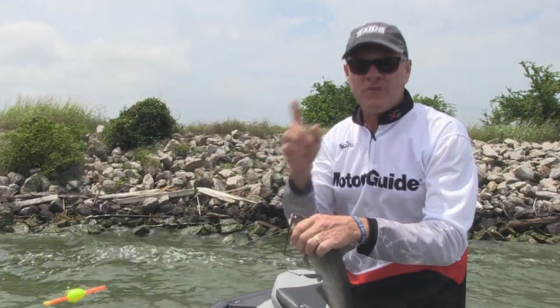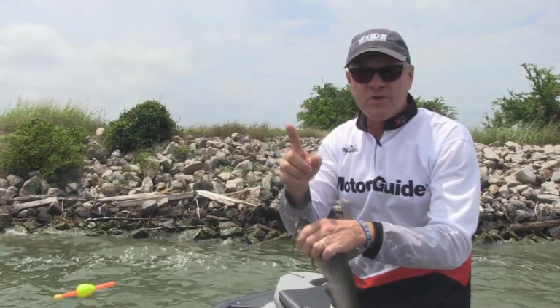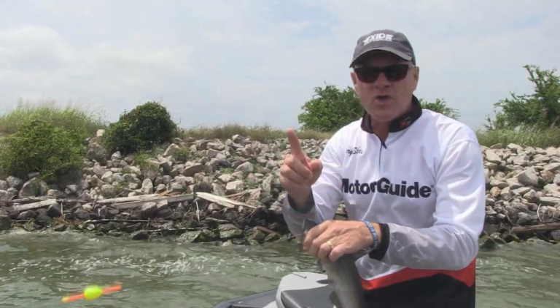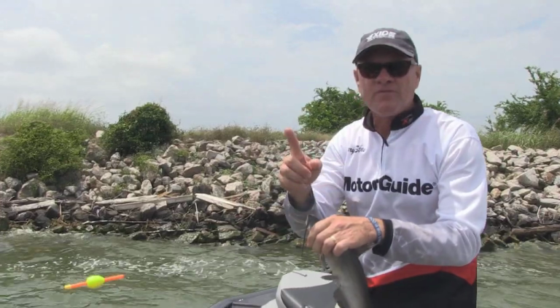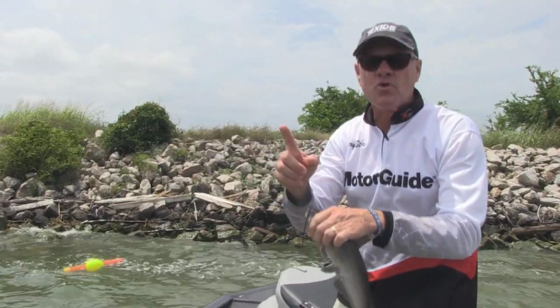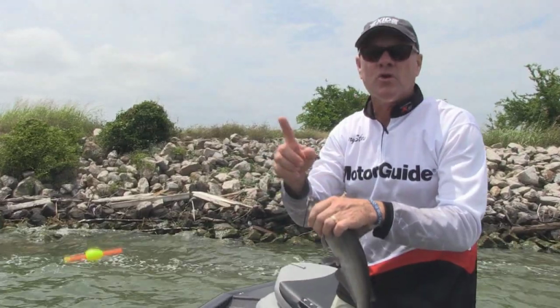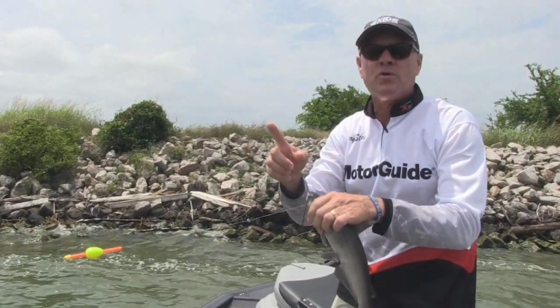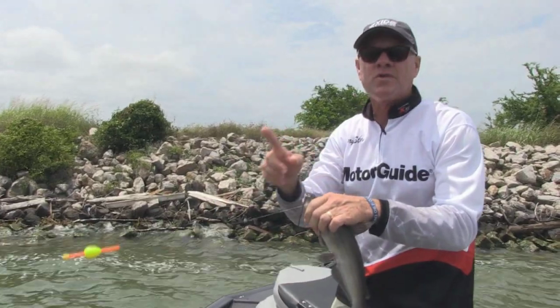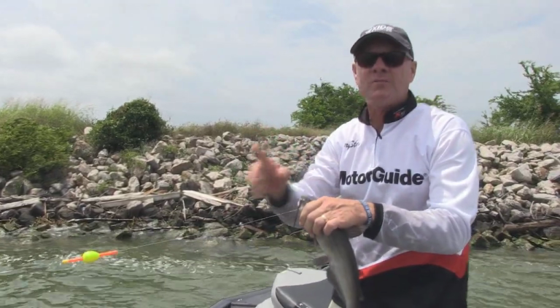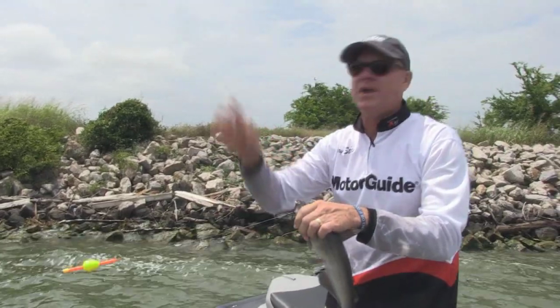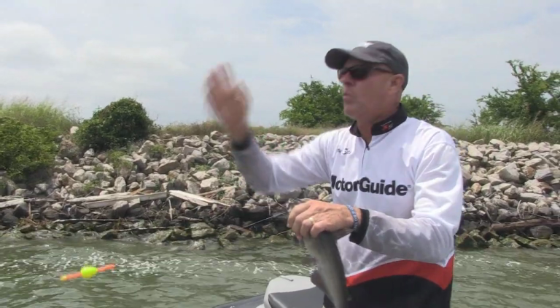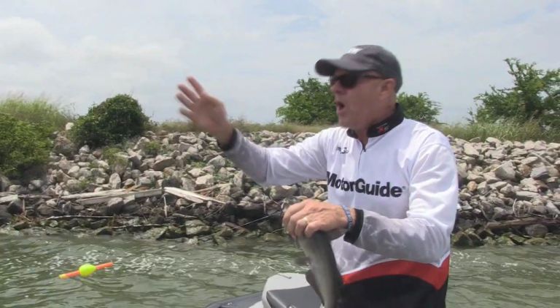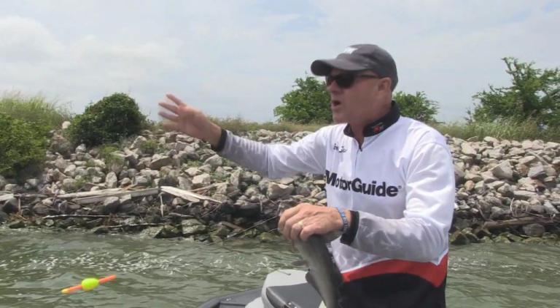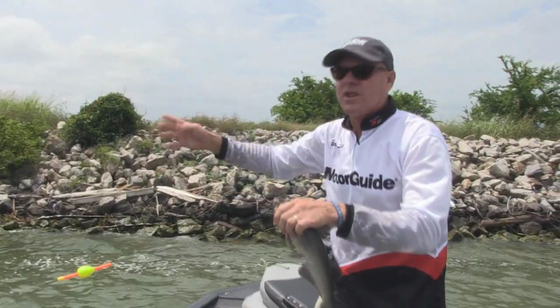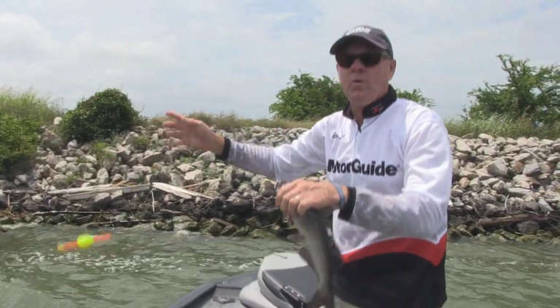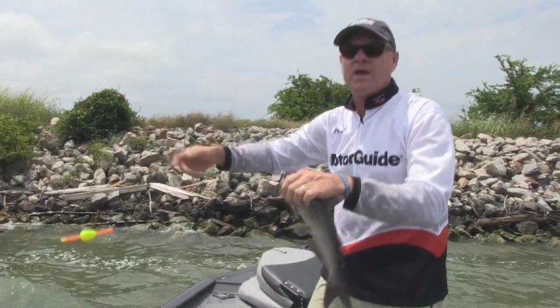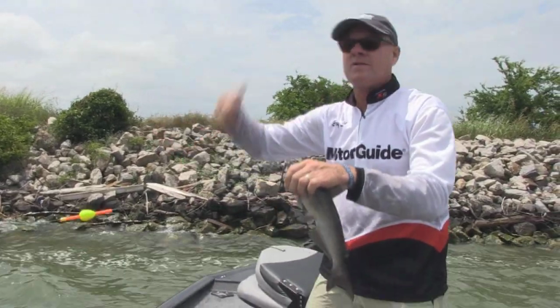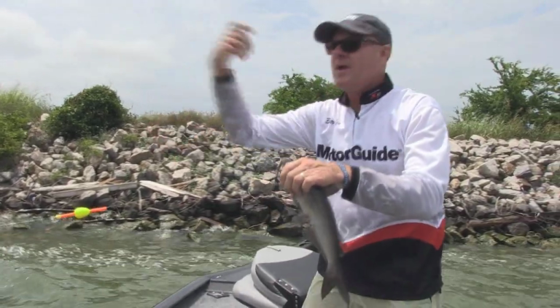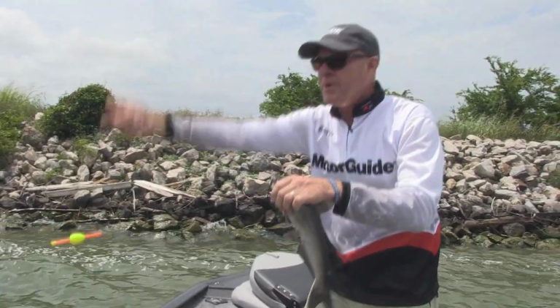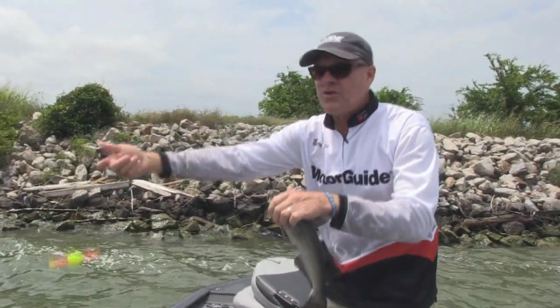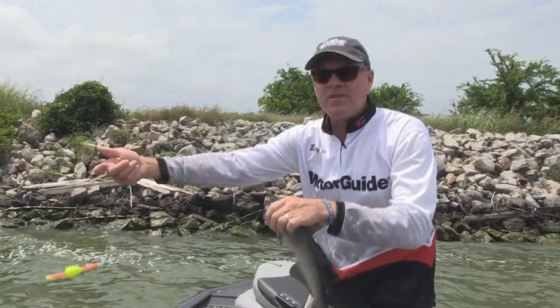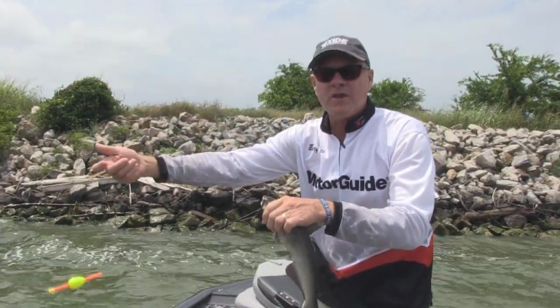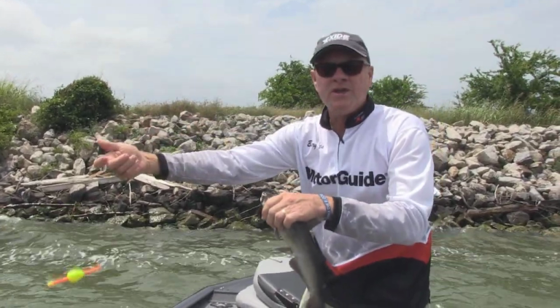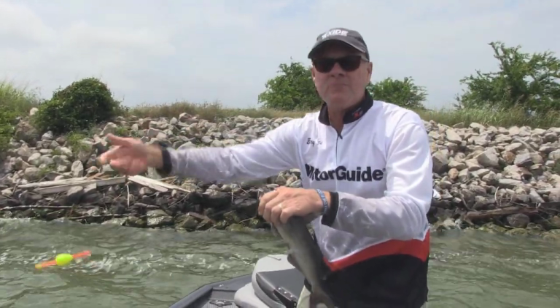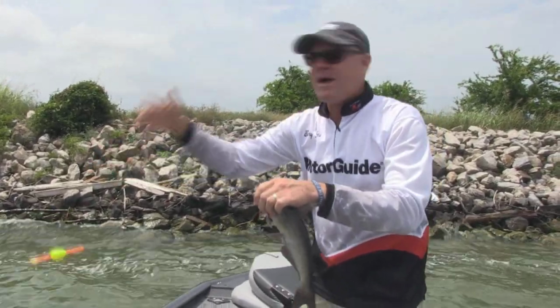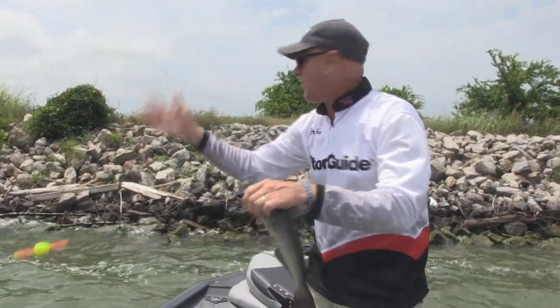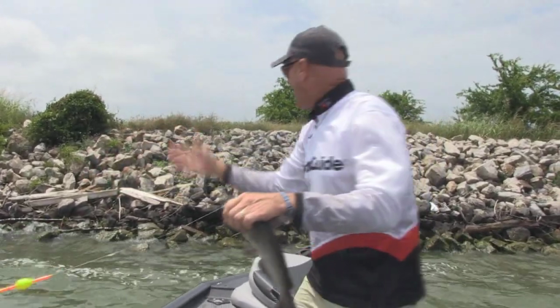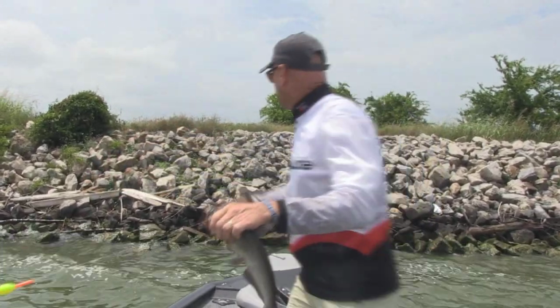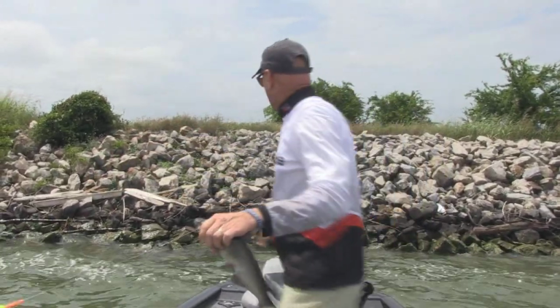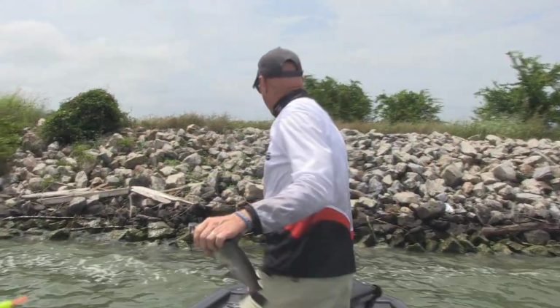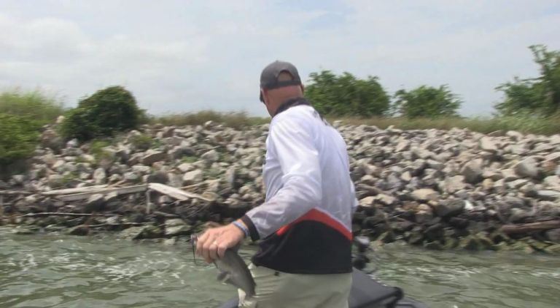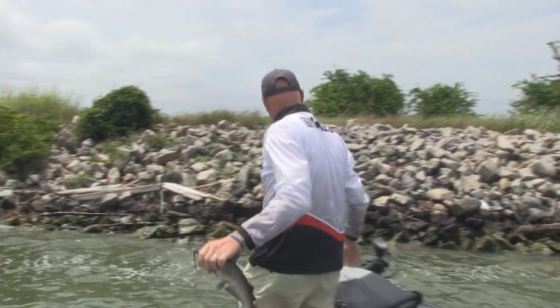If you fish off the shore, do the same thing. Walk a little ways, pitch it in there. If he doesn't bite it, walk a little ways again.